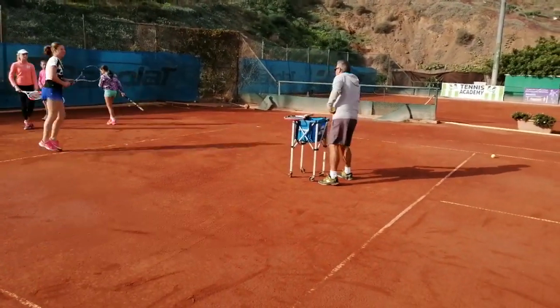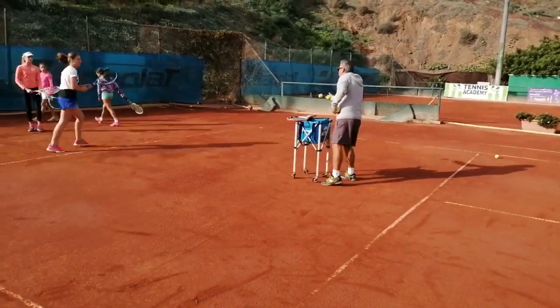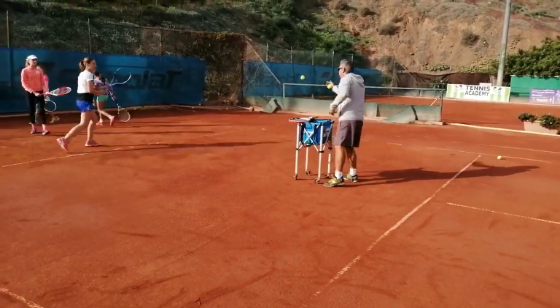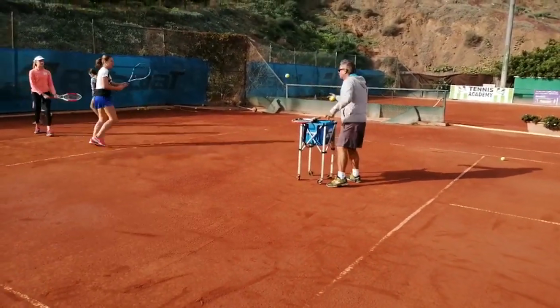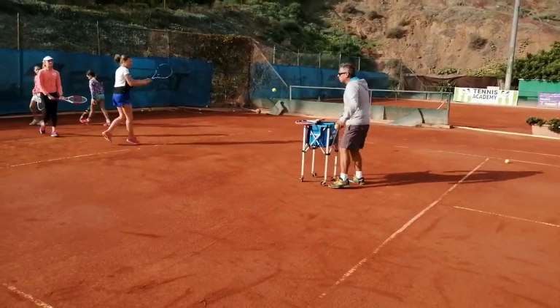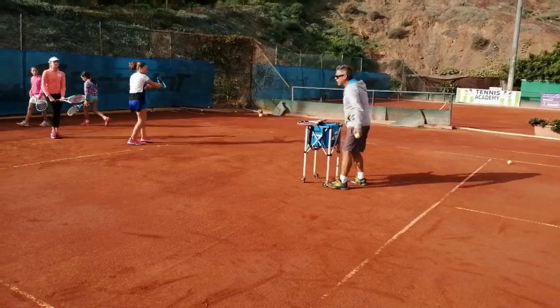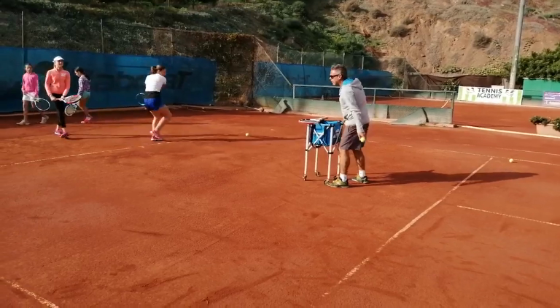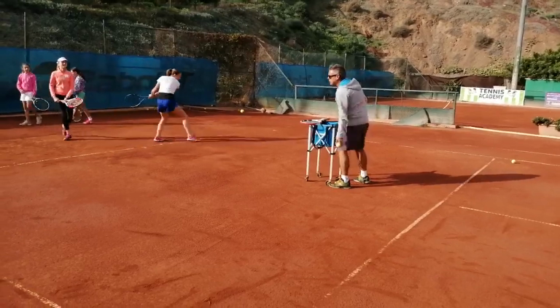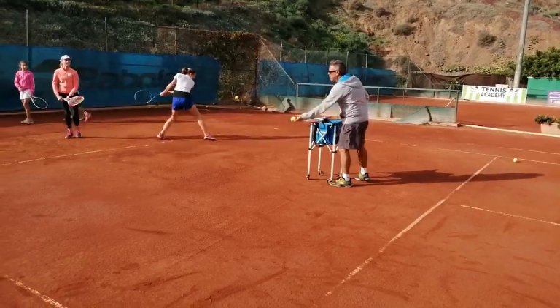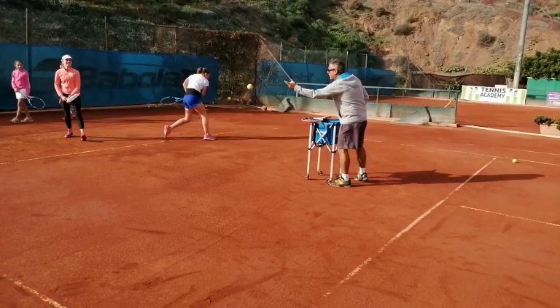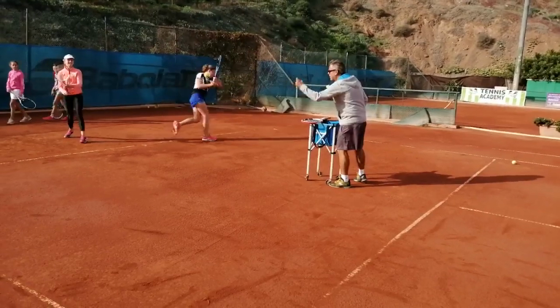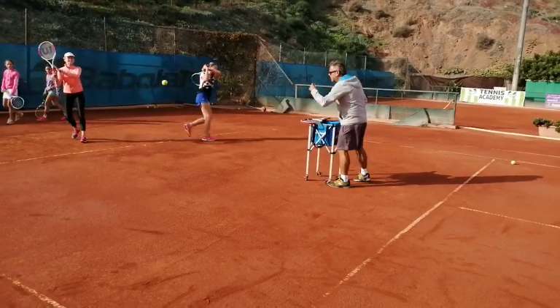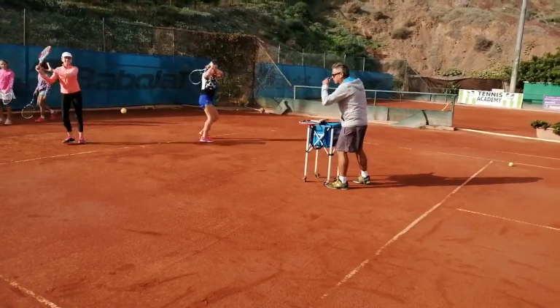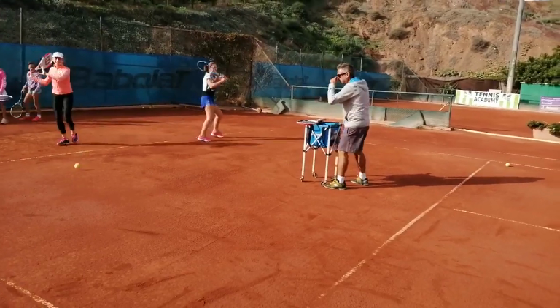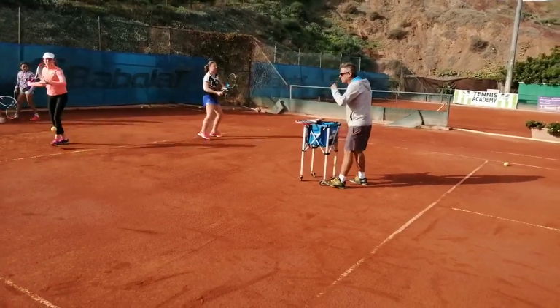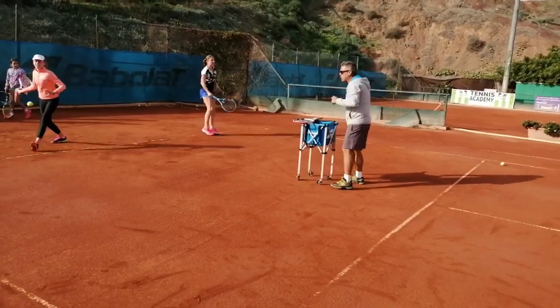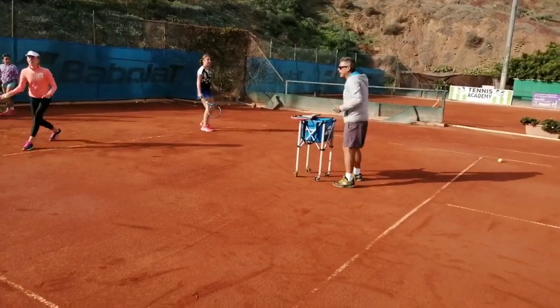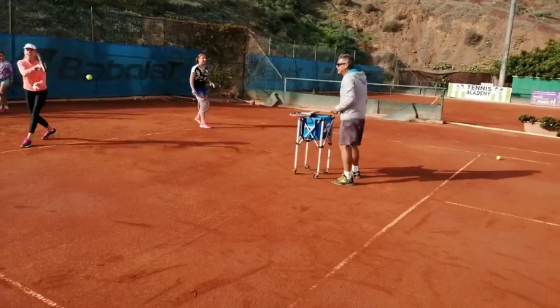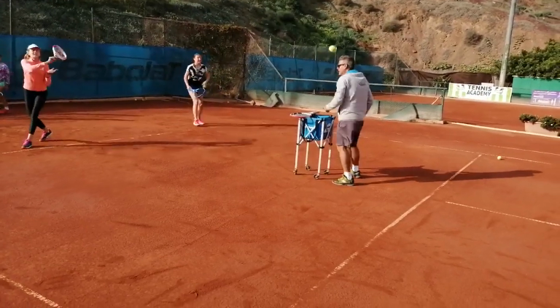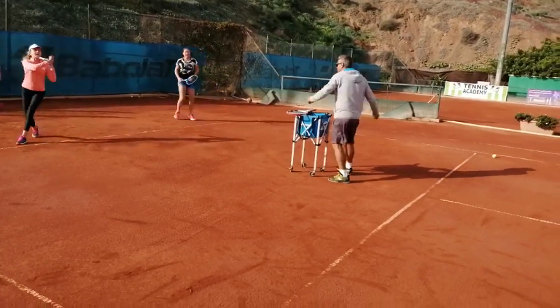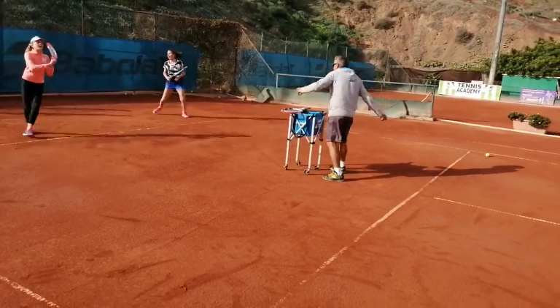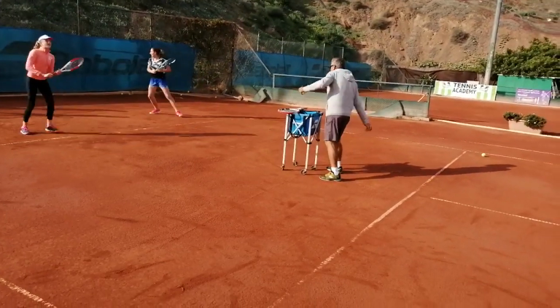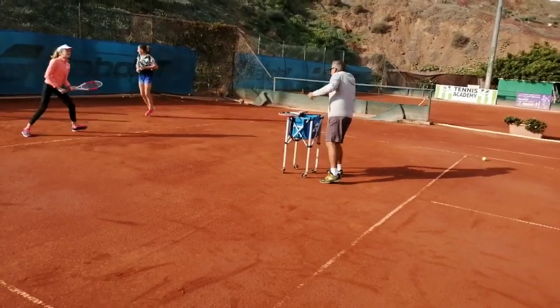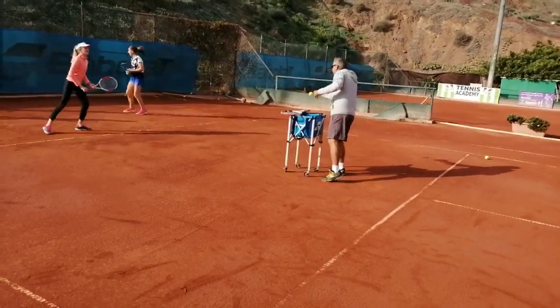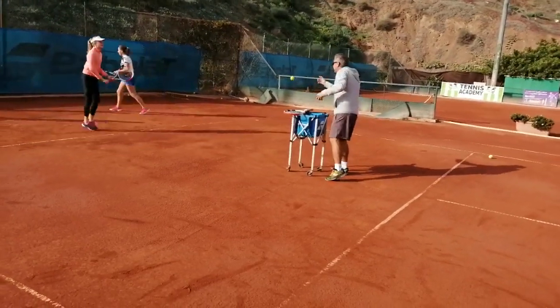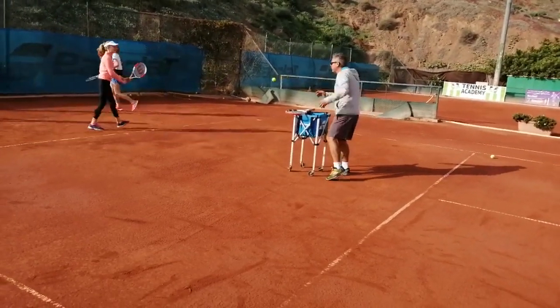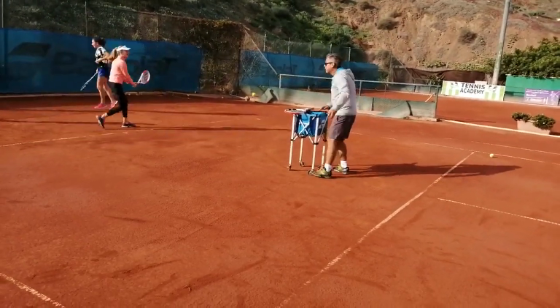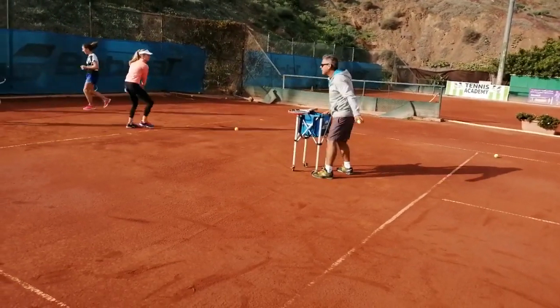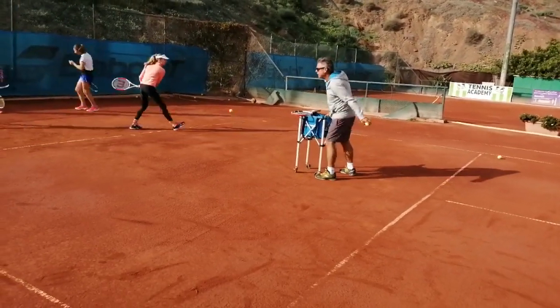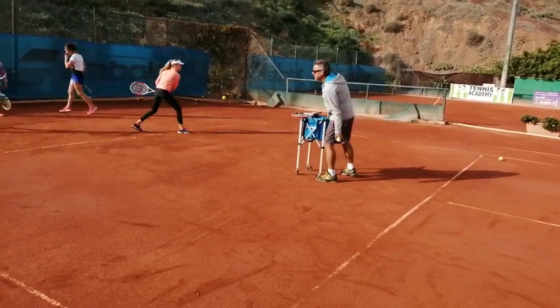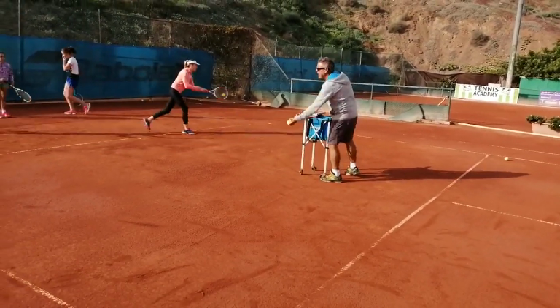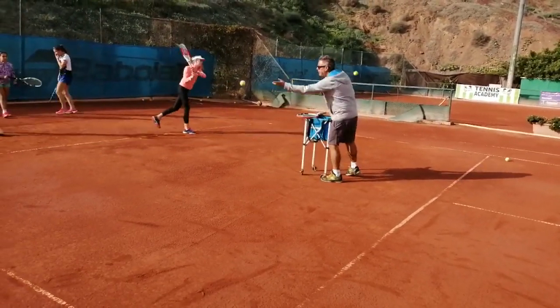Control, control. Around the ball, around the ball. Stroke your racket. Down the ball and after ending up.